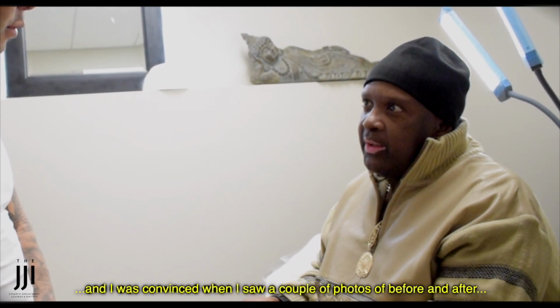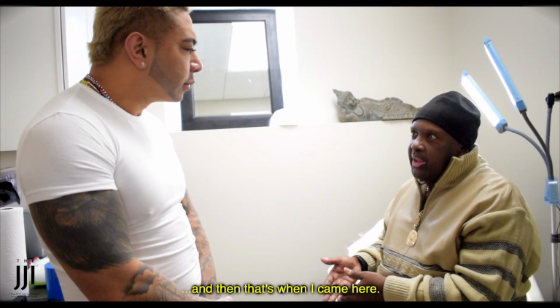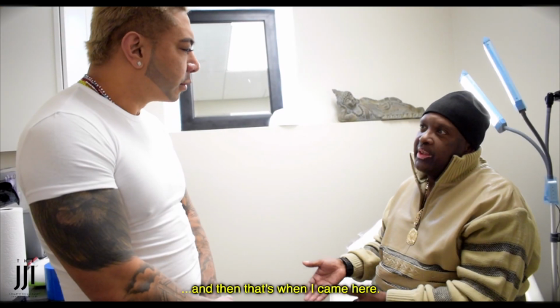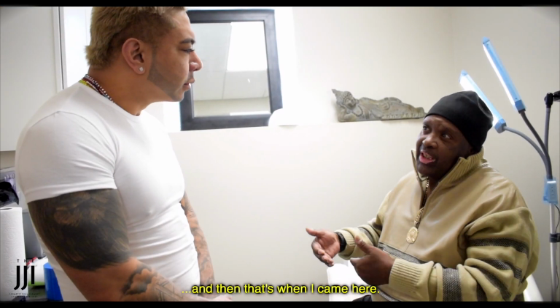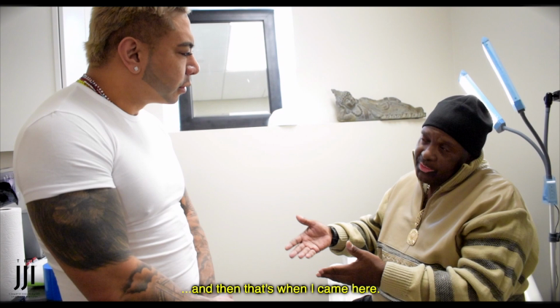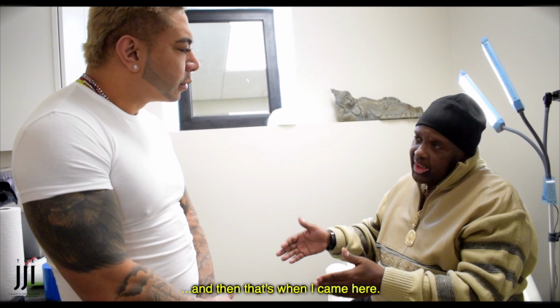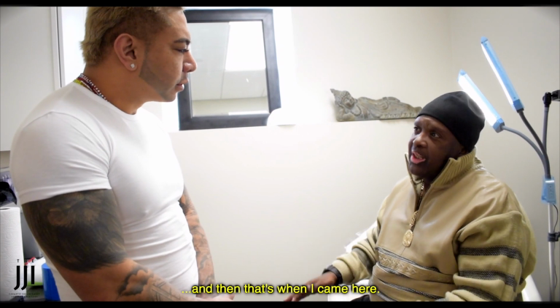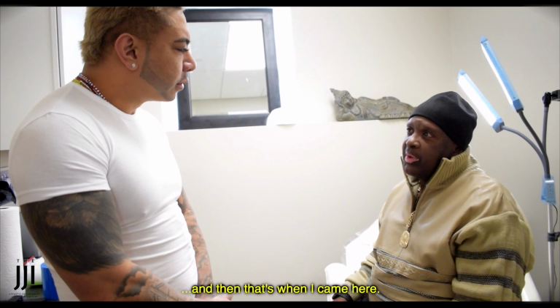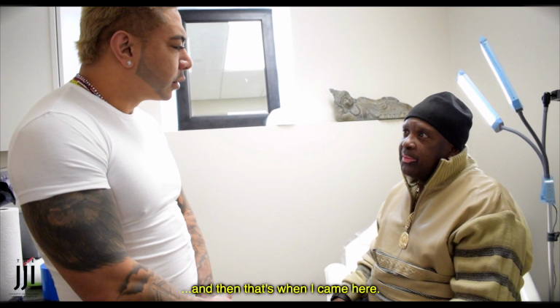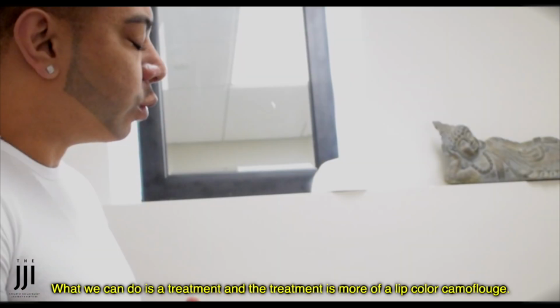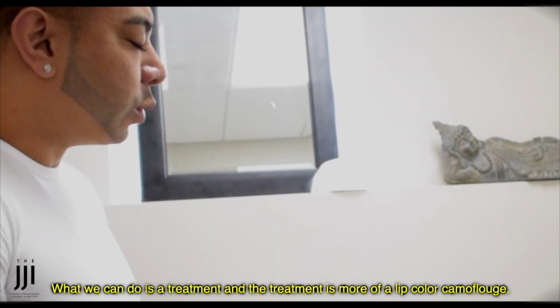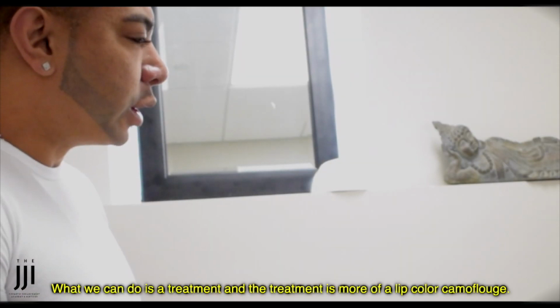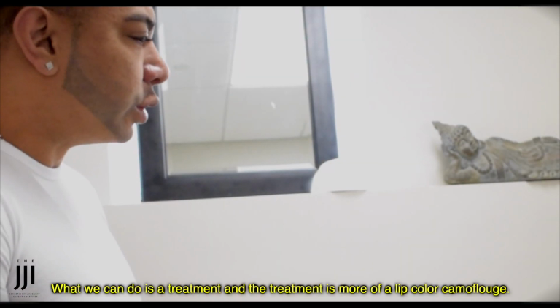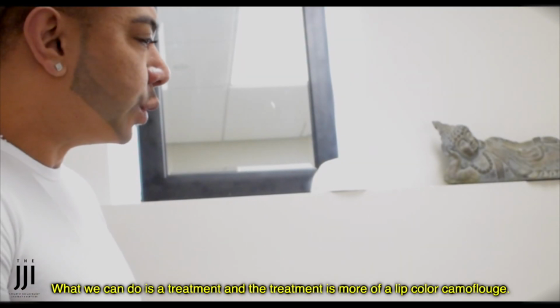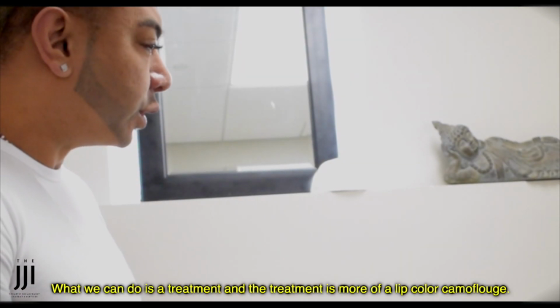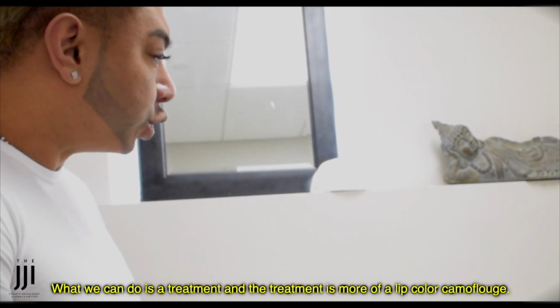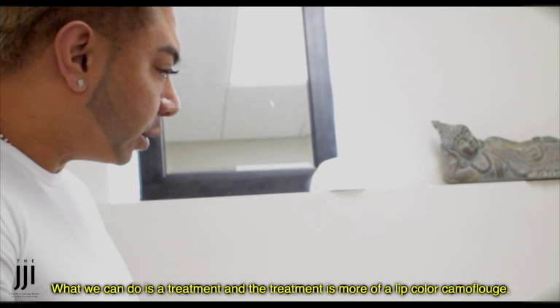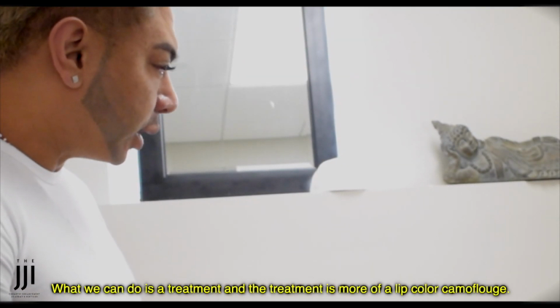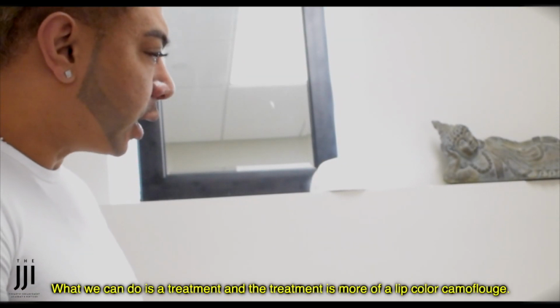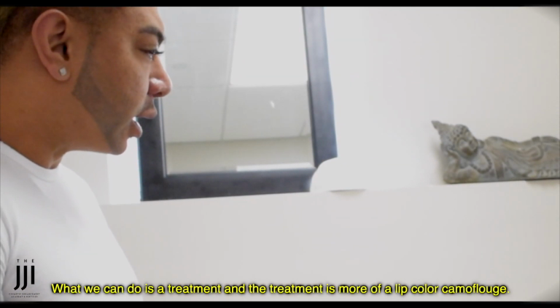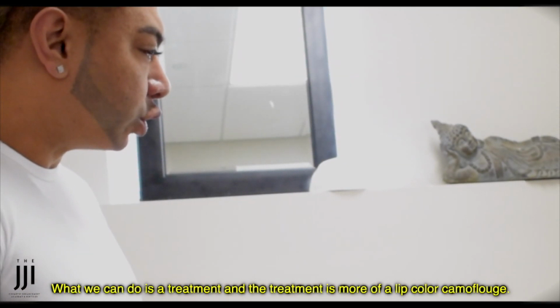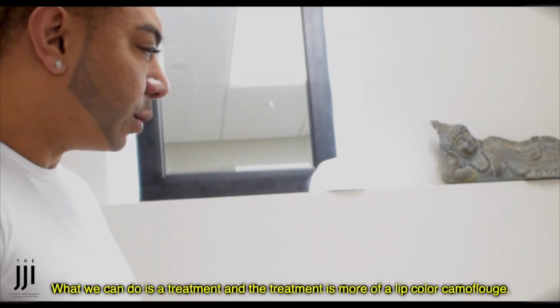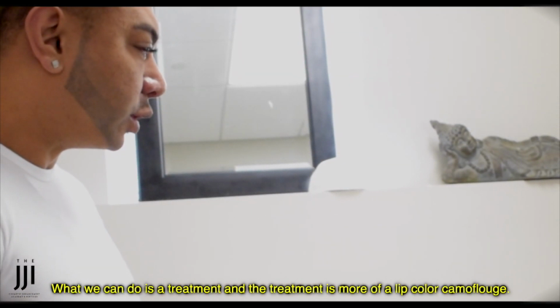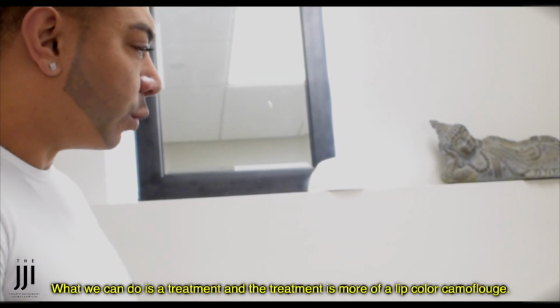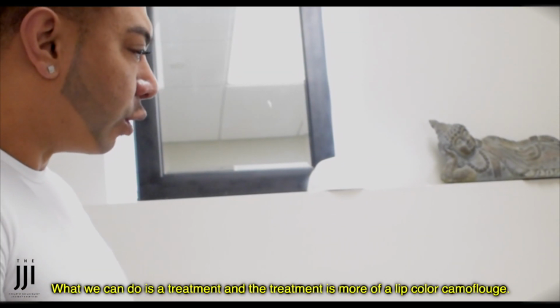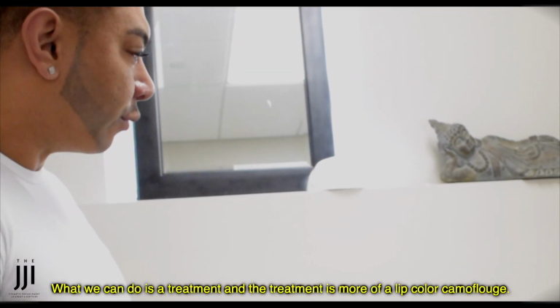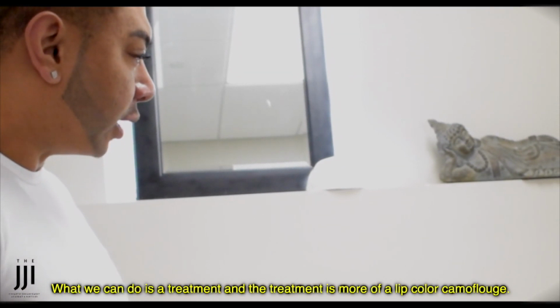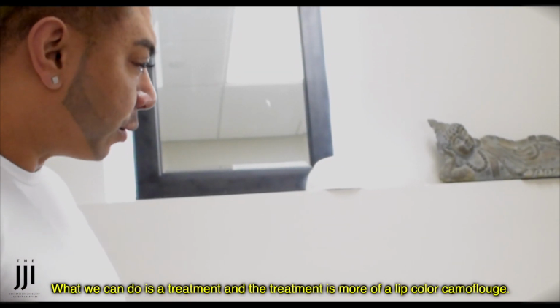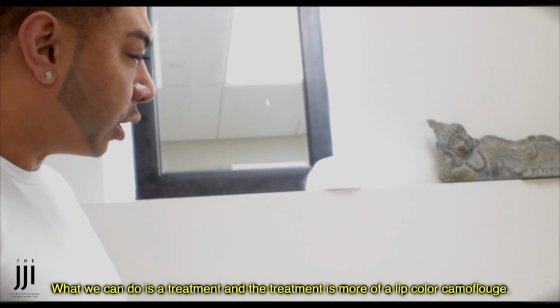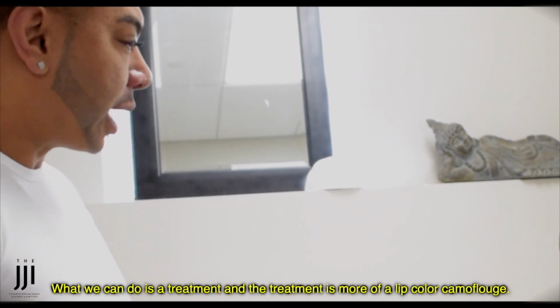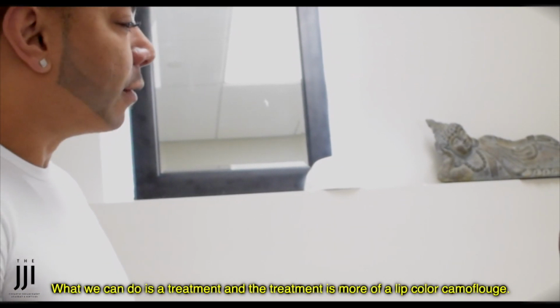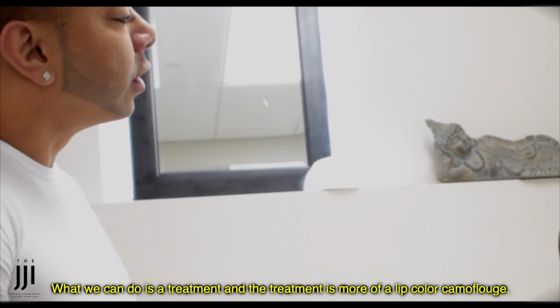And that's when I came here. What we can do is a treatment — a lip color camouflage treatment.